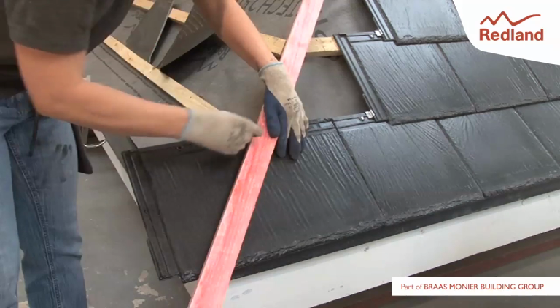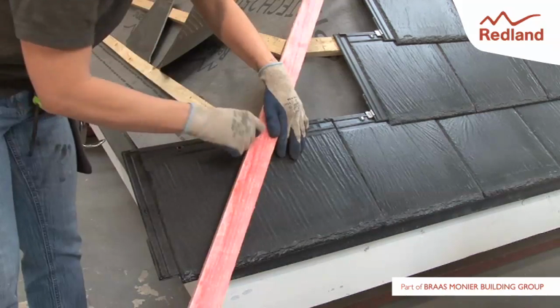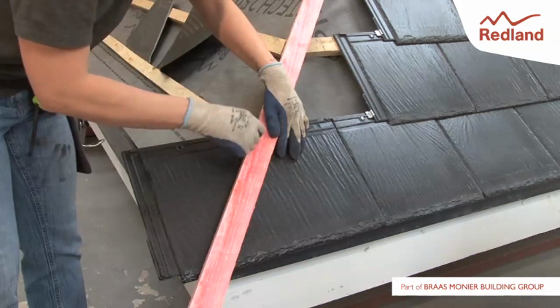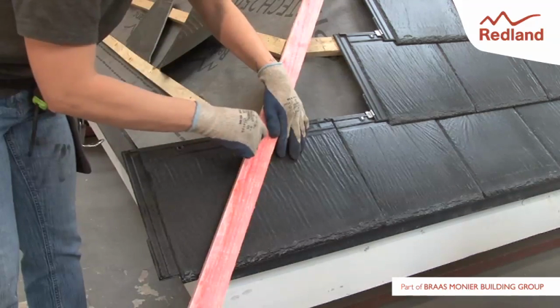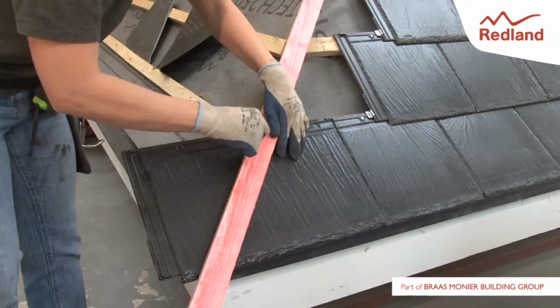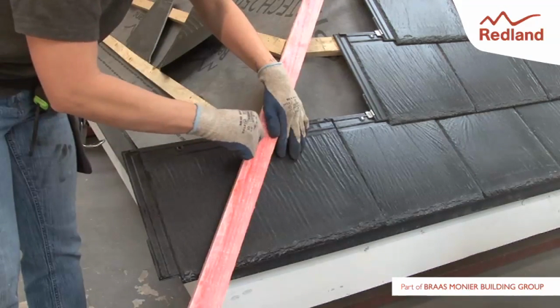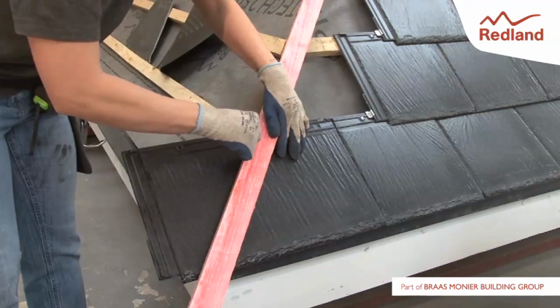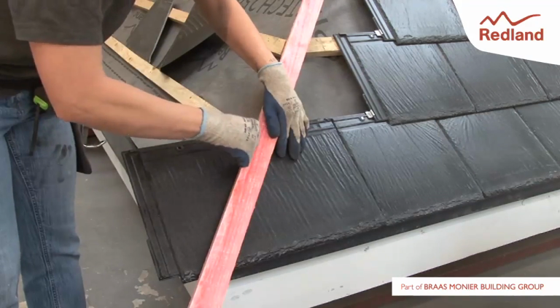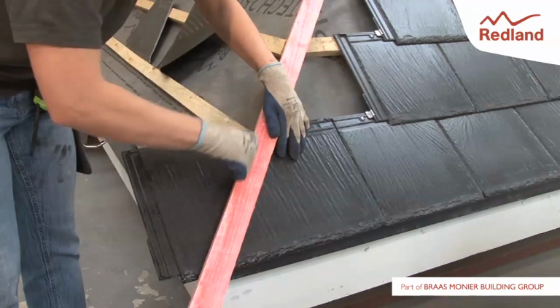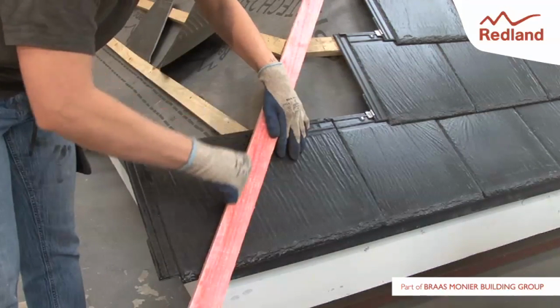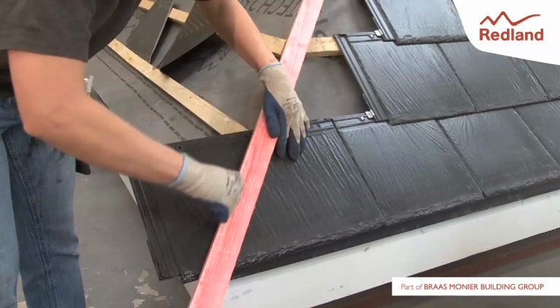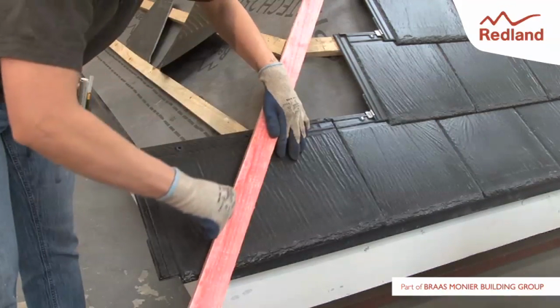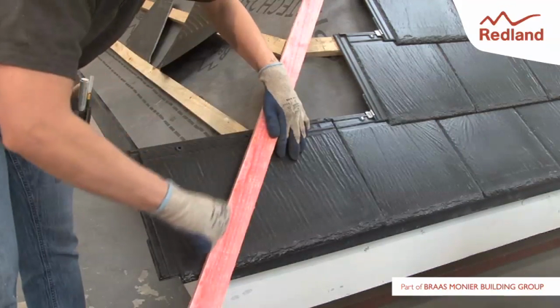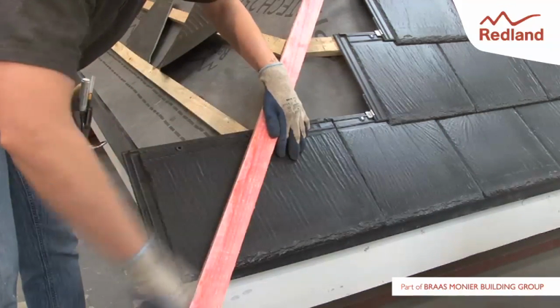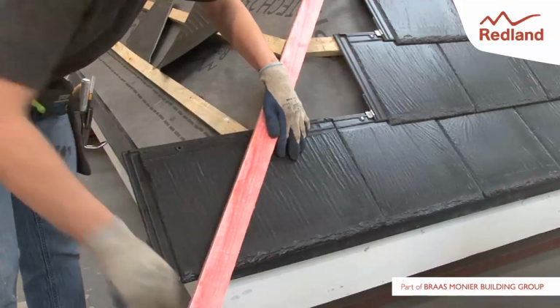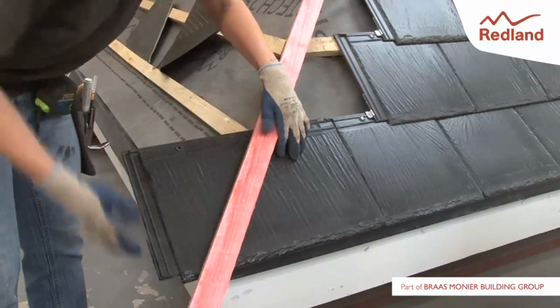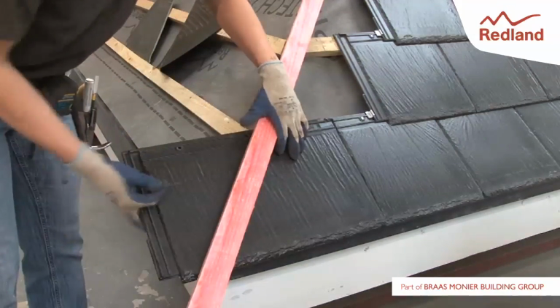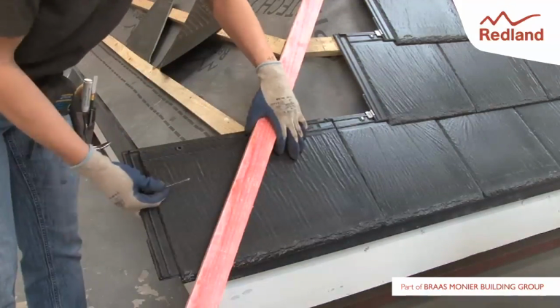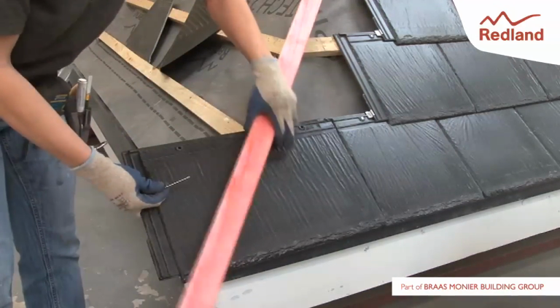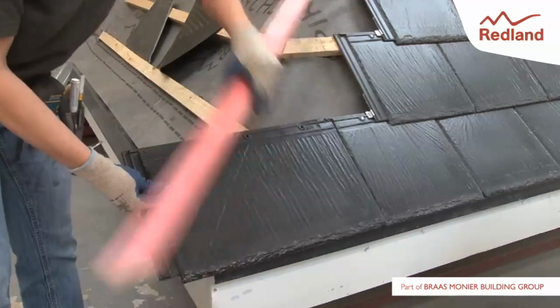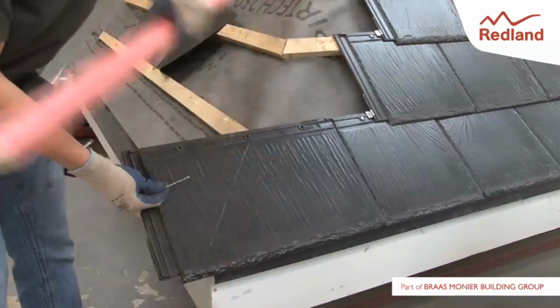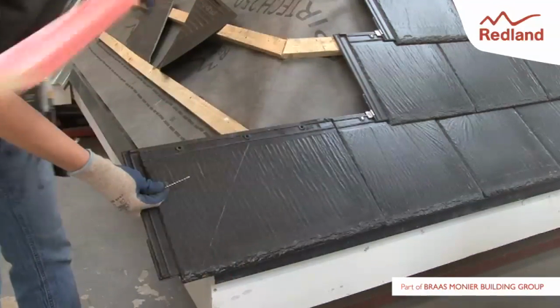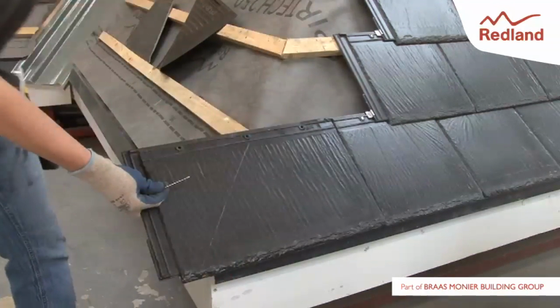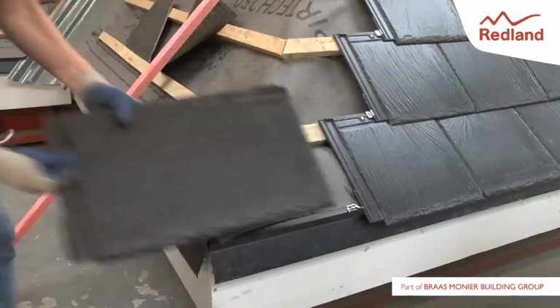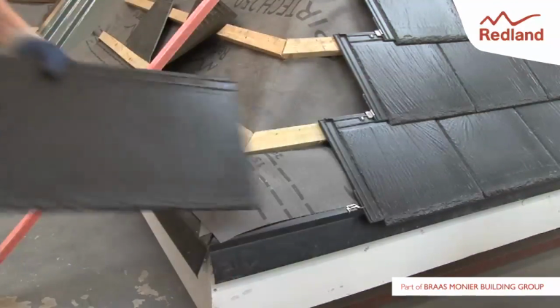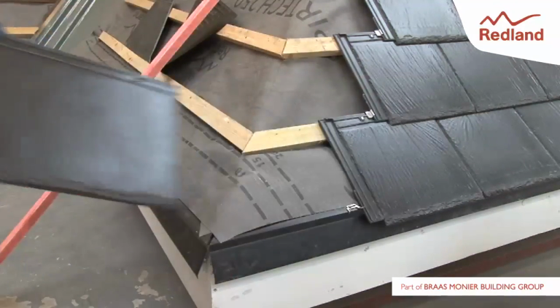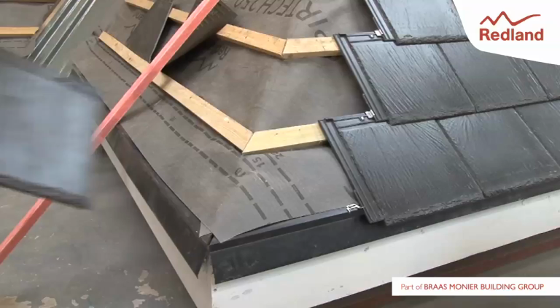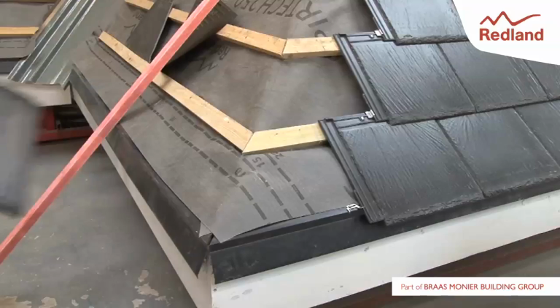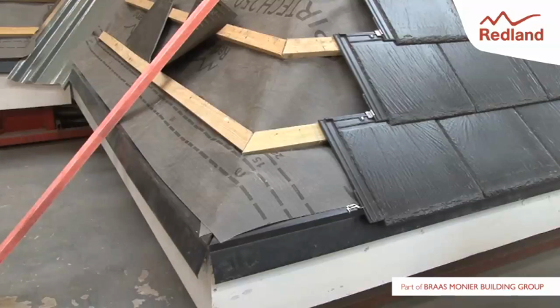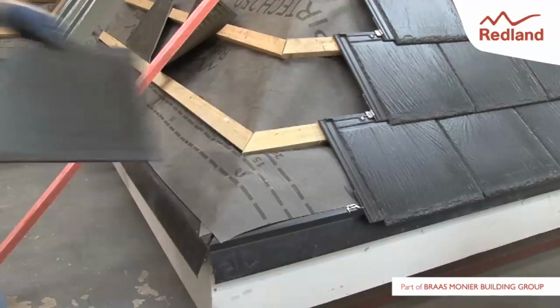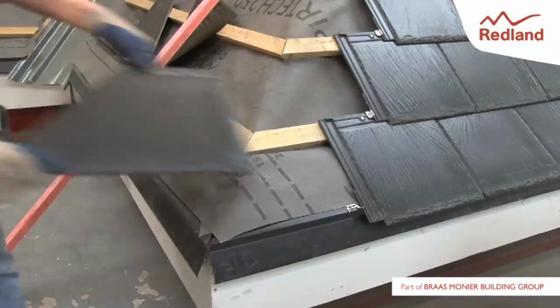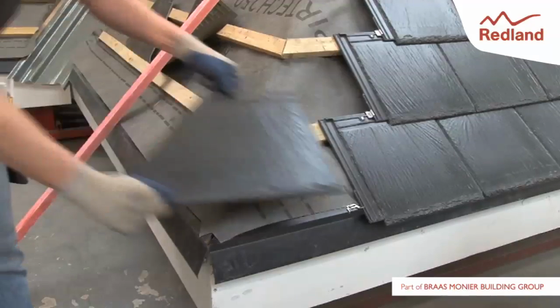At the hip, cut a slate and a half or double slate to size as appropriate, and put to one side.